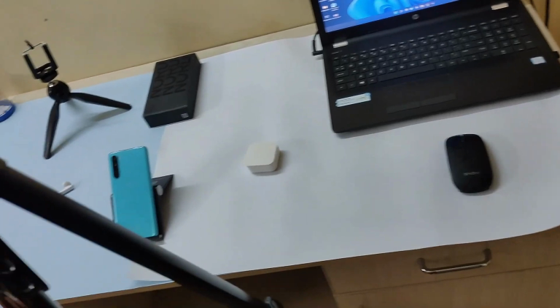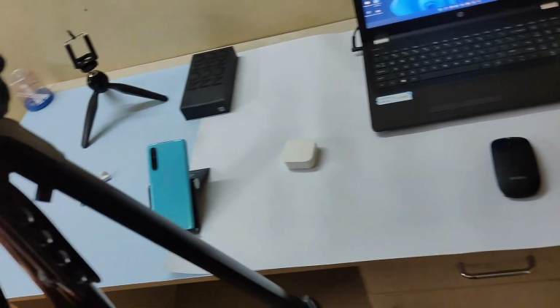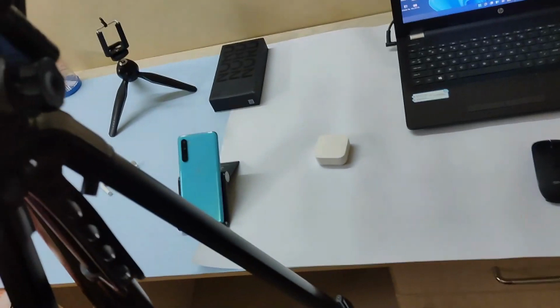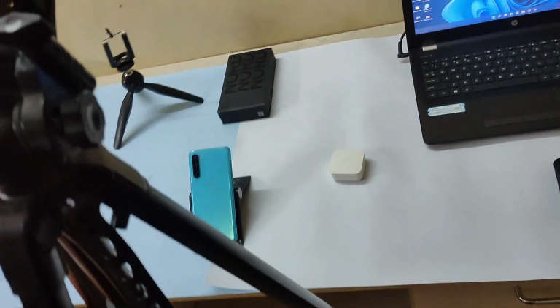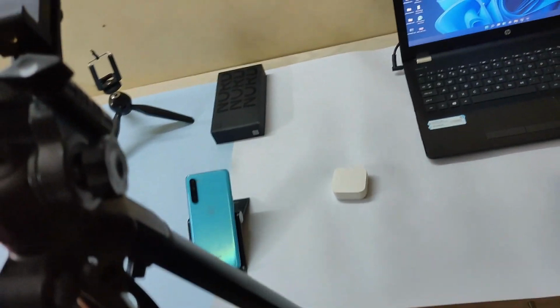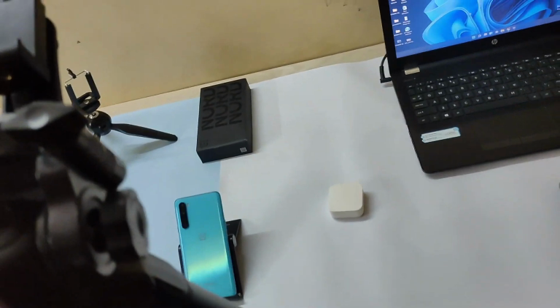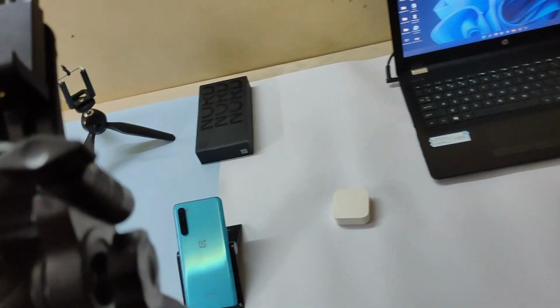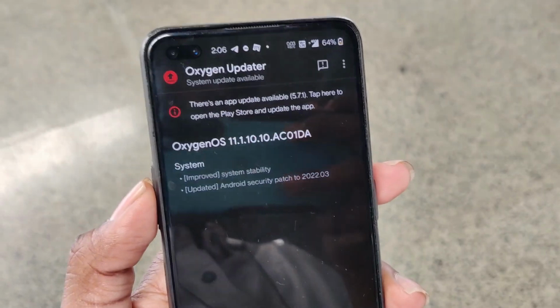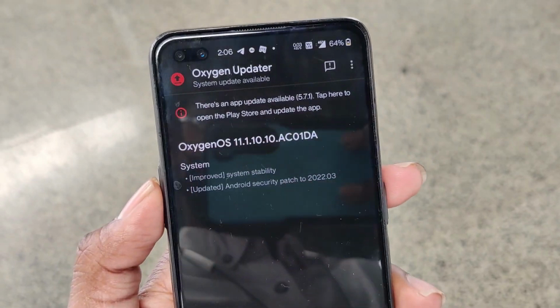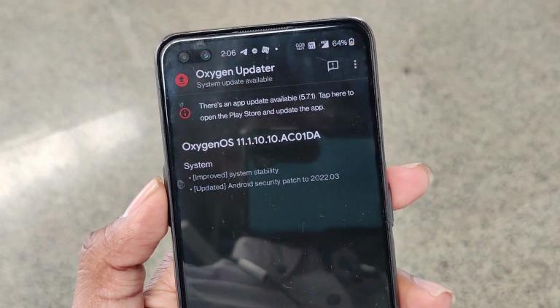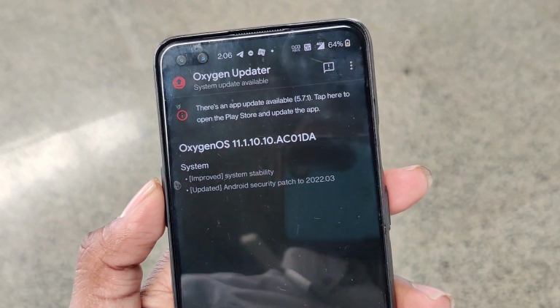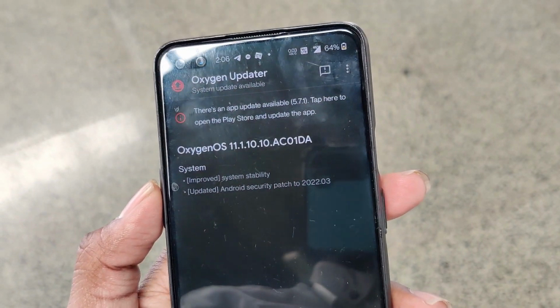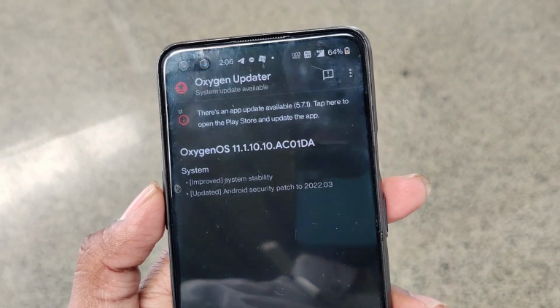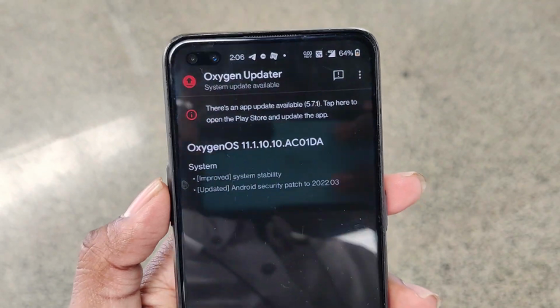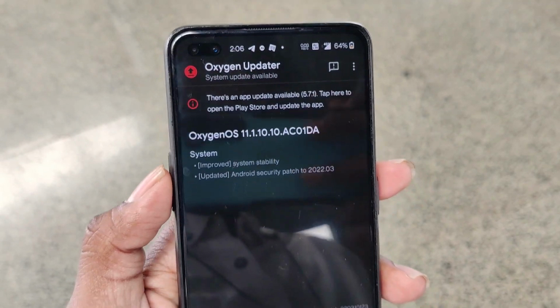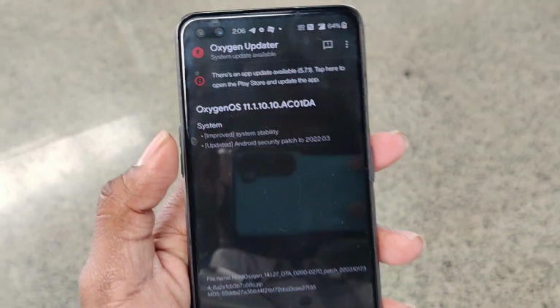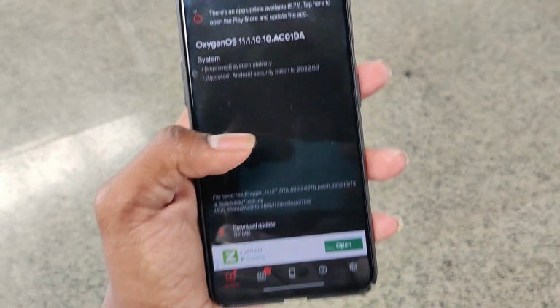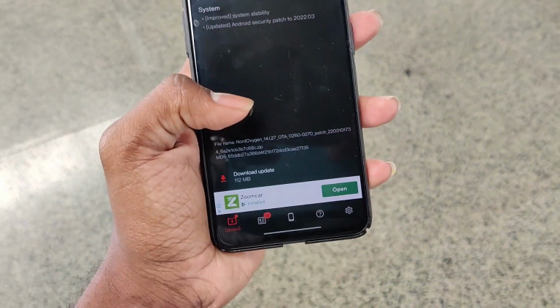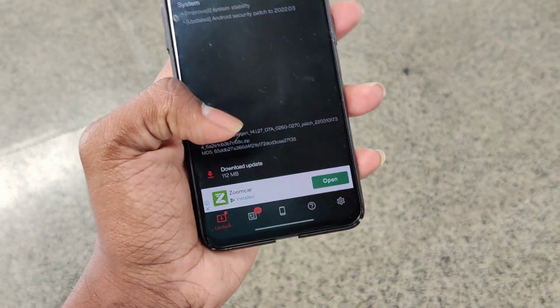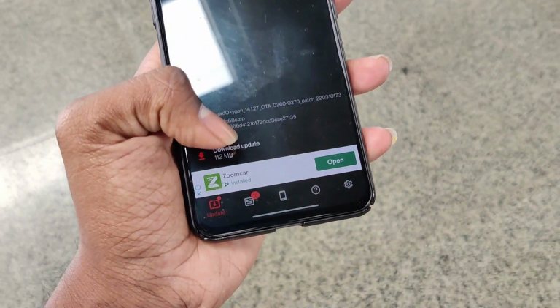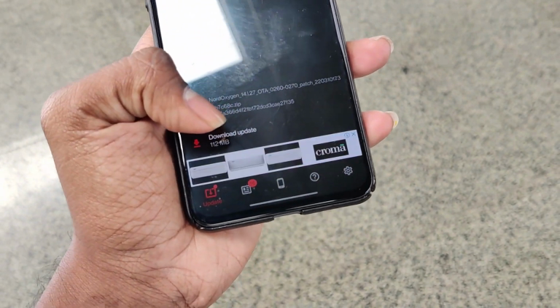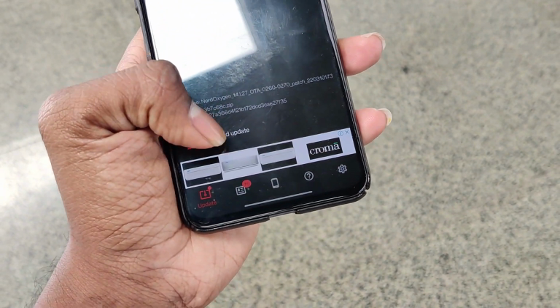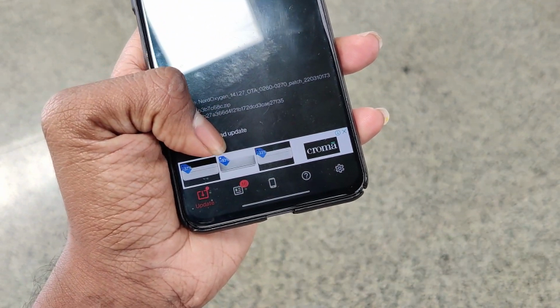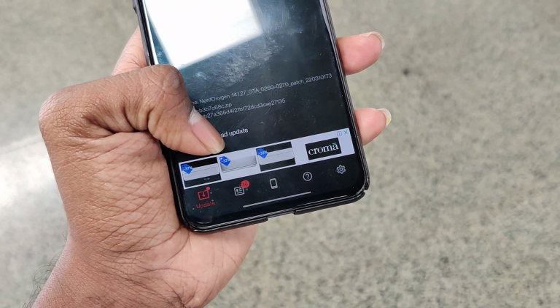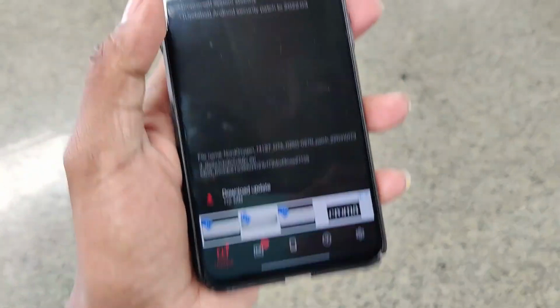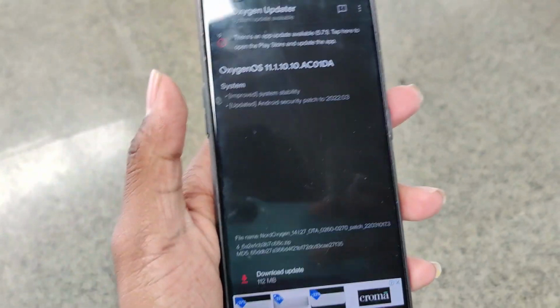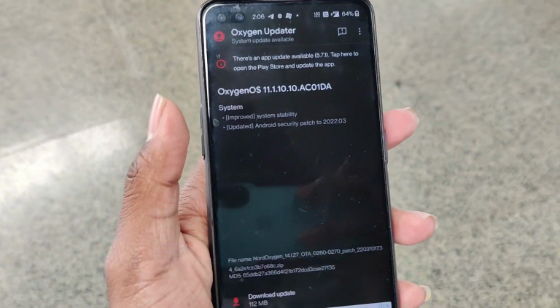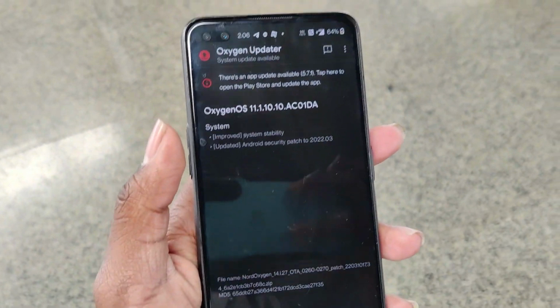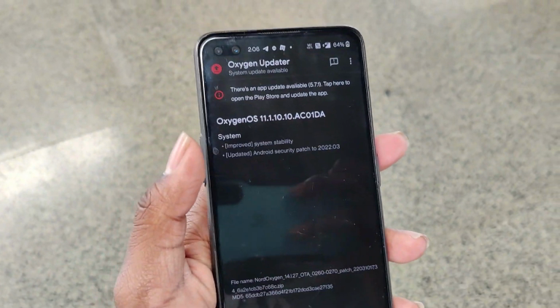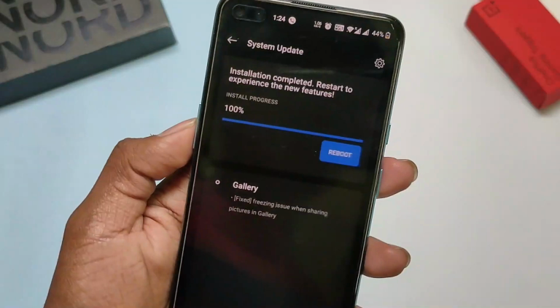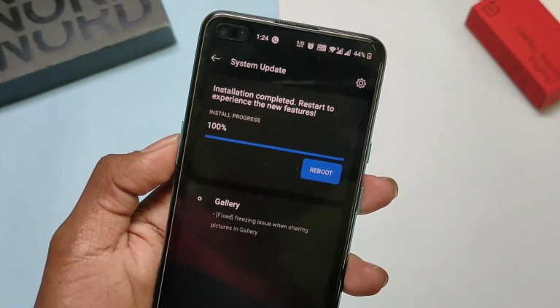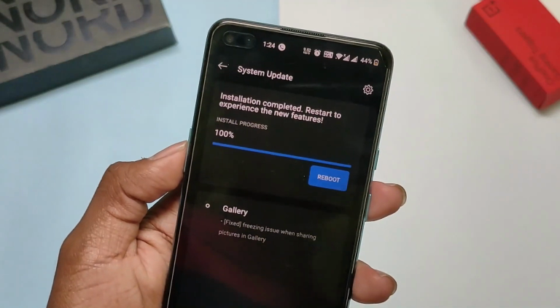Nothing new in this update — it's the March security patch update for the device and some improvements in system stability.